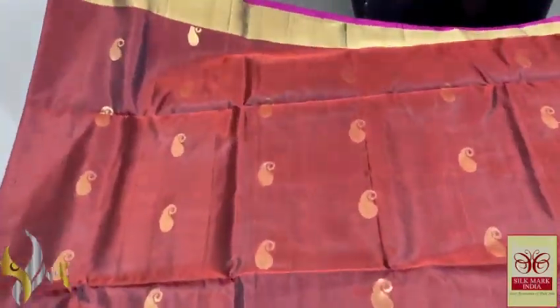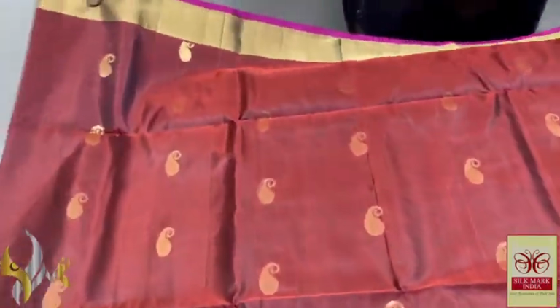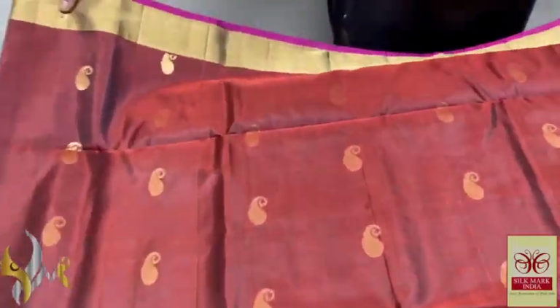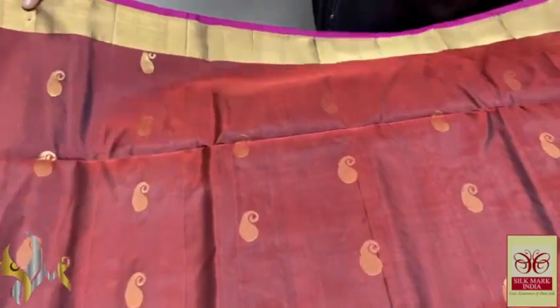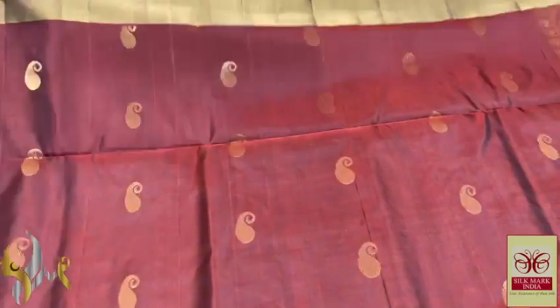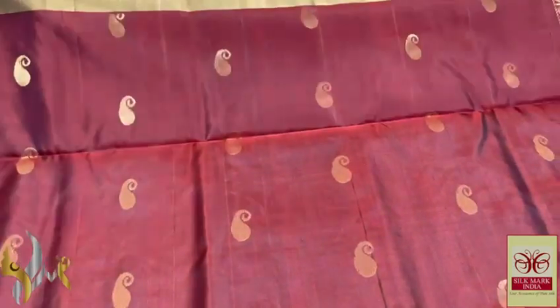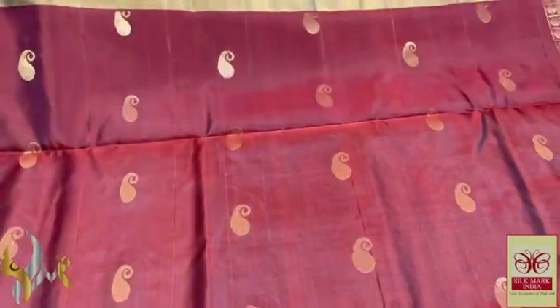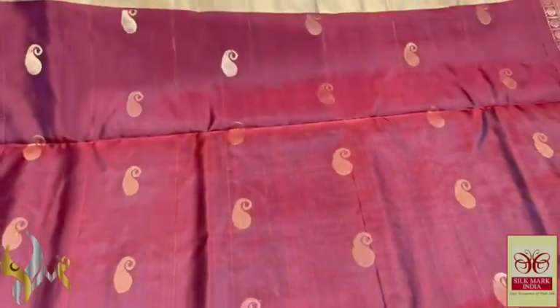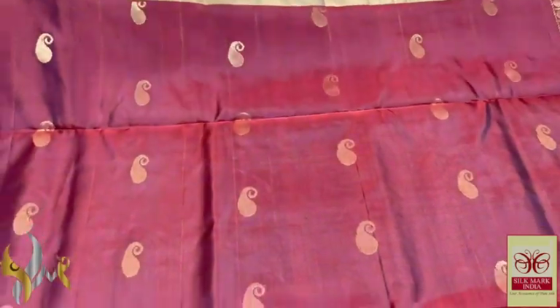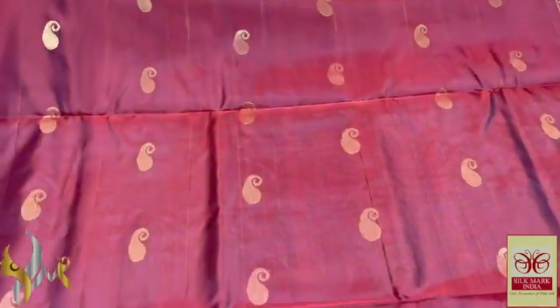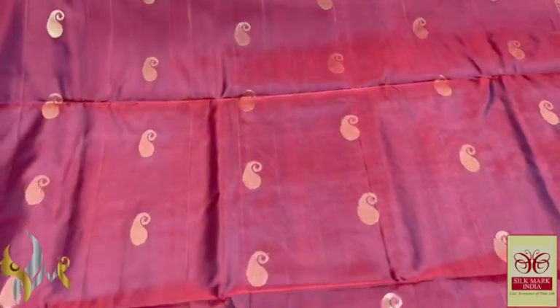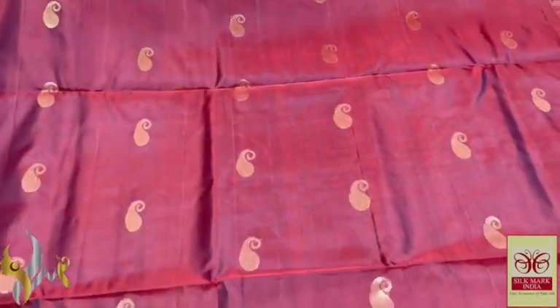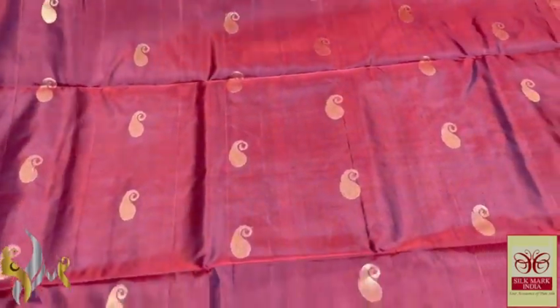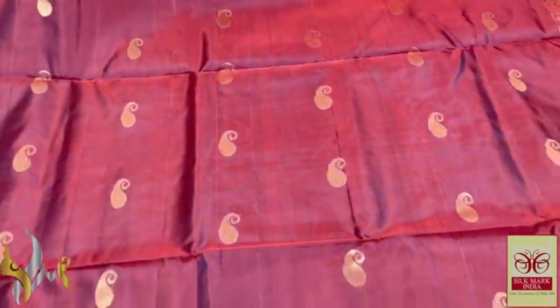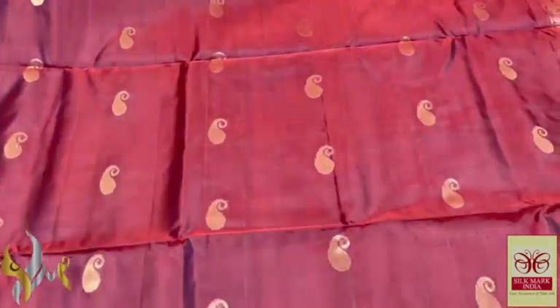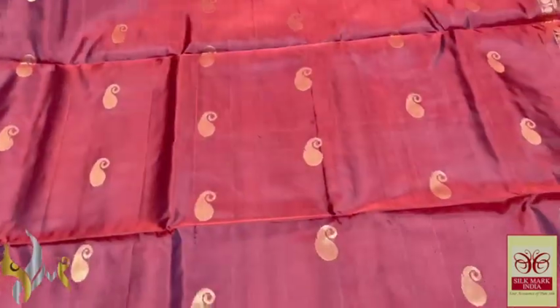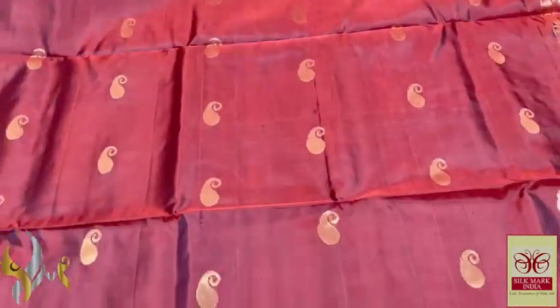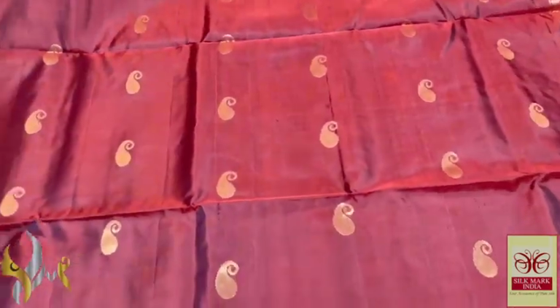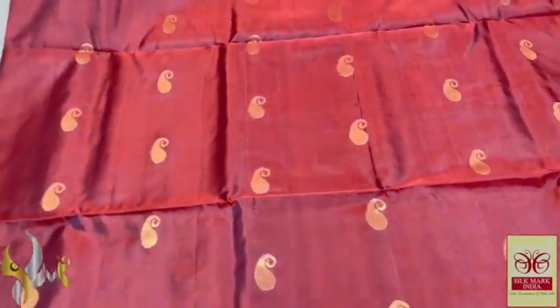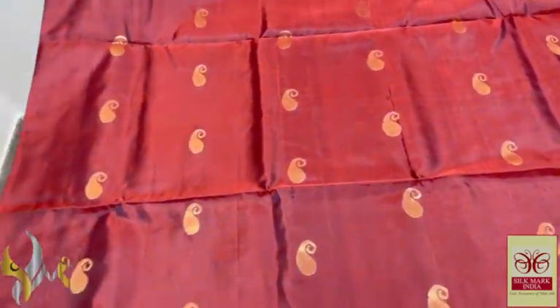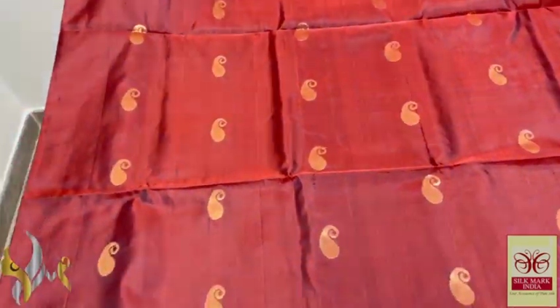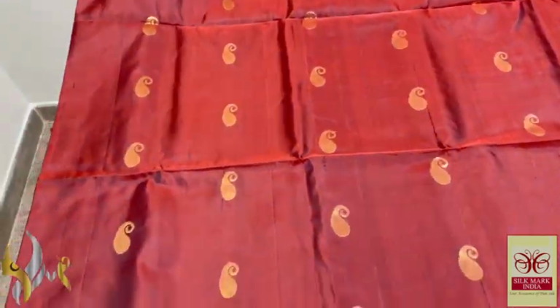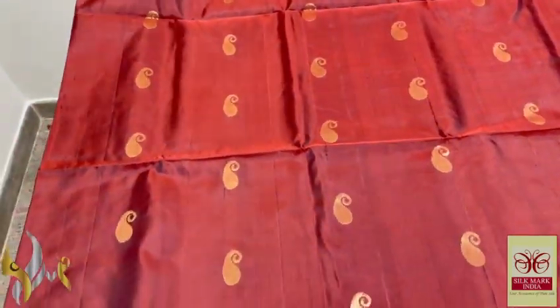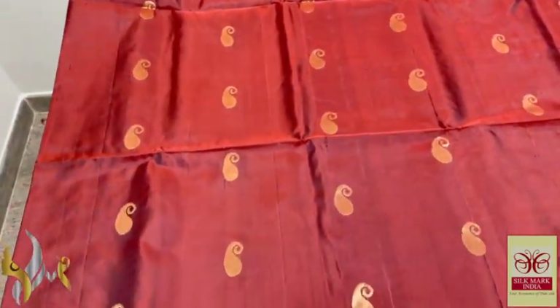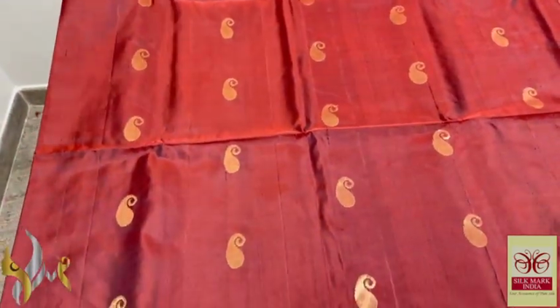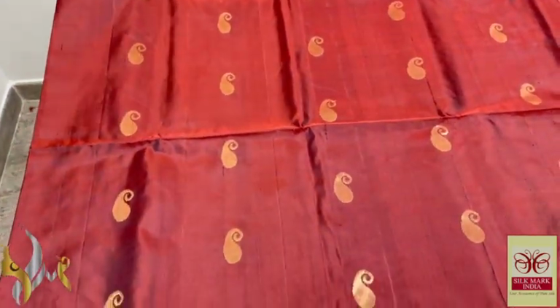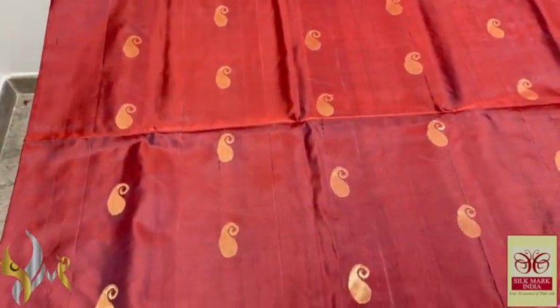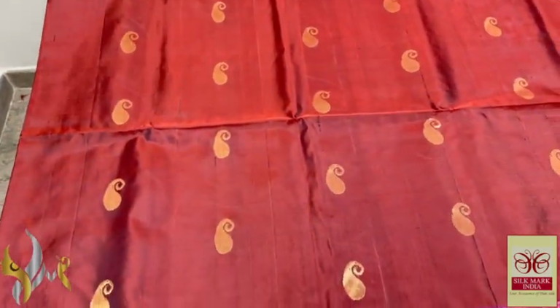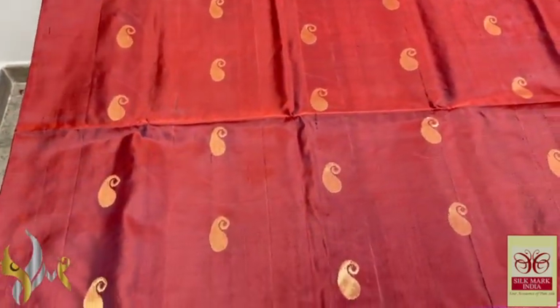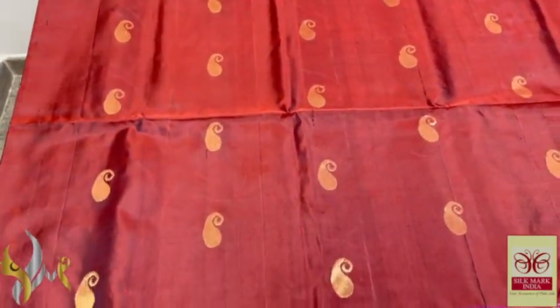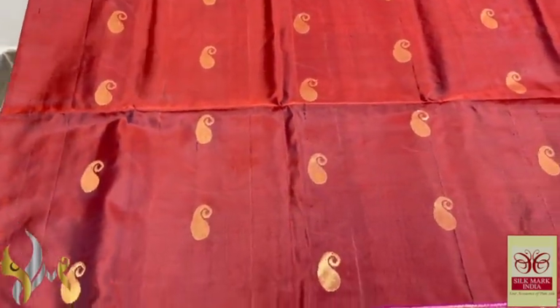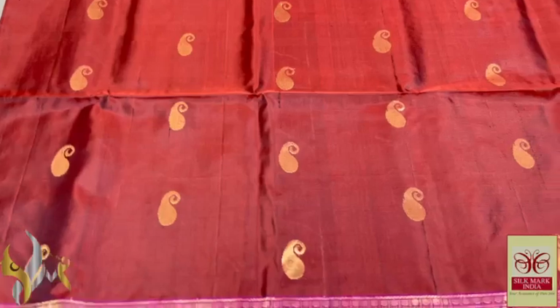The body of the saree is dark brown — an excellent coffee brown in a dark shade, a black mixed brown colour.